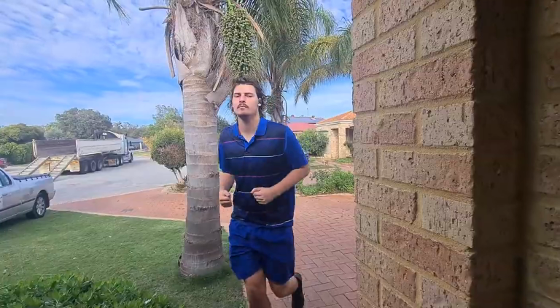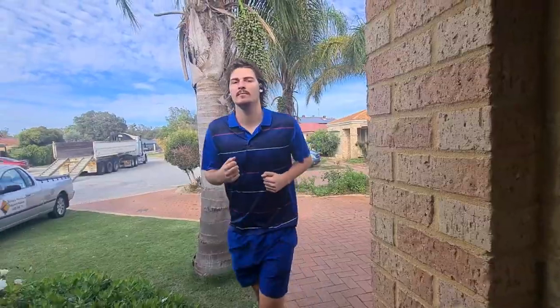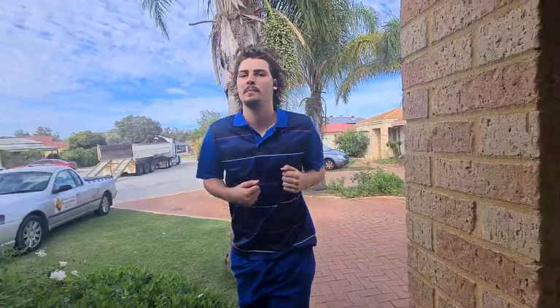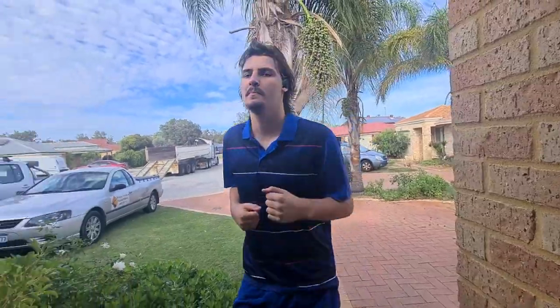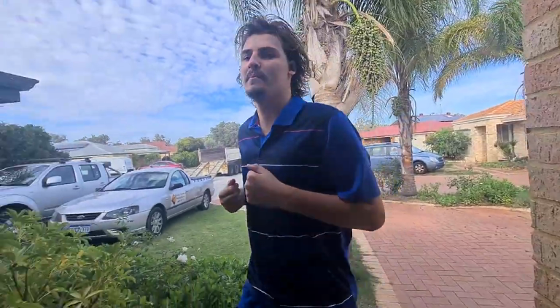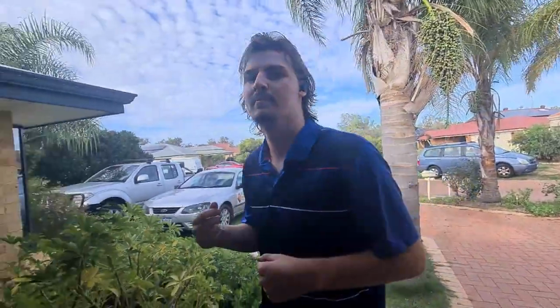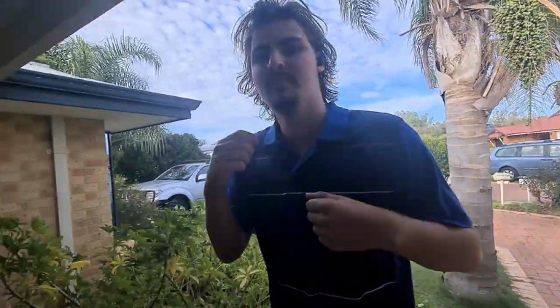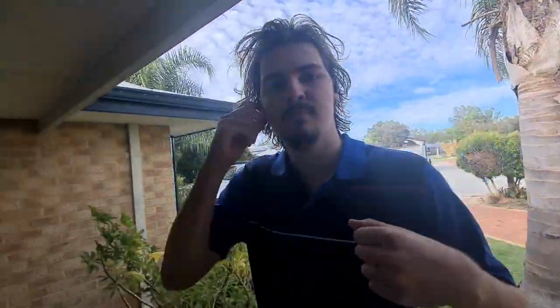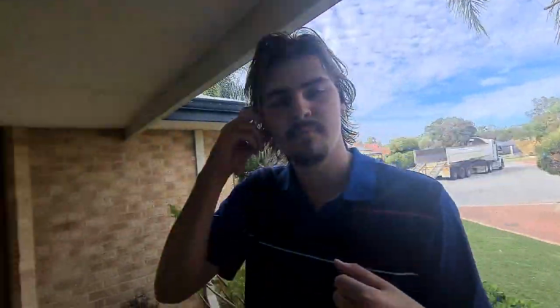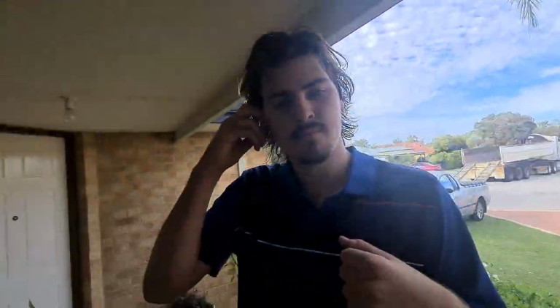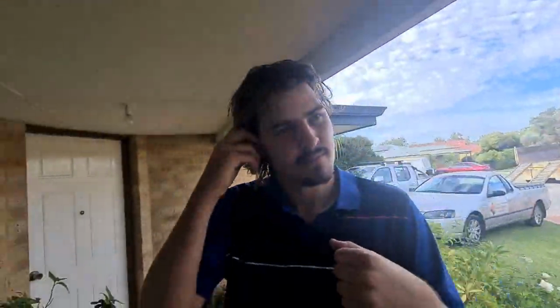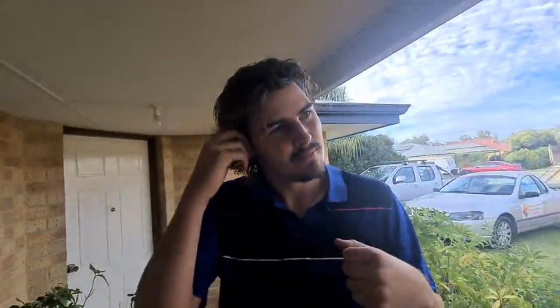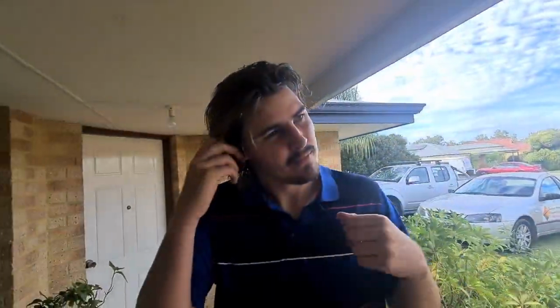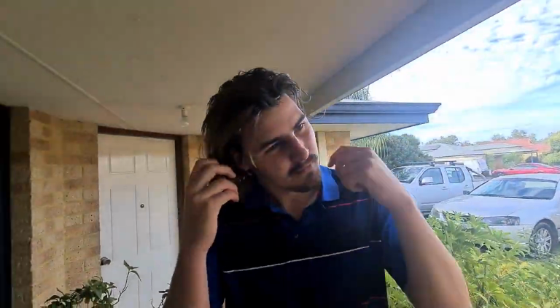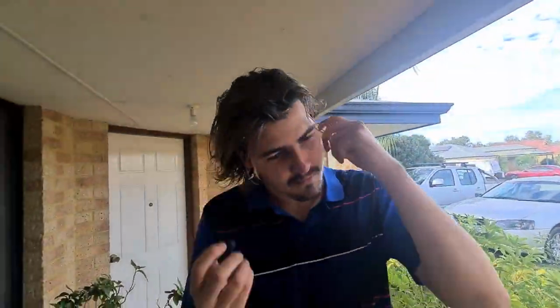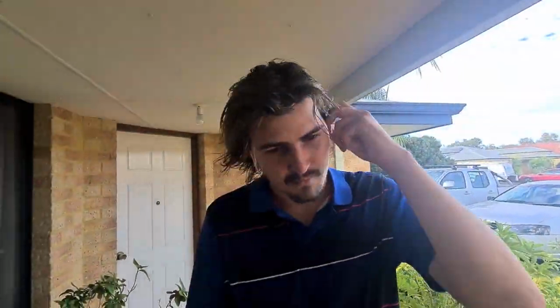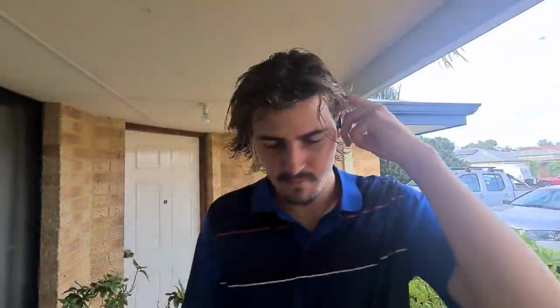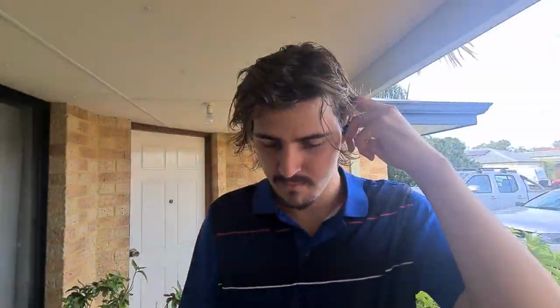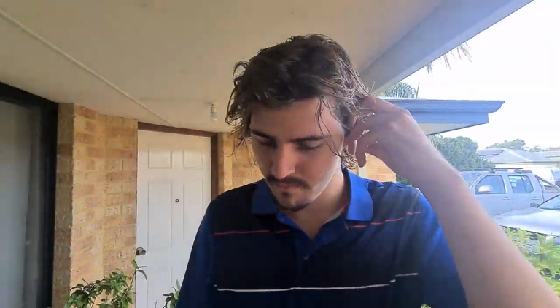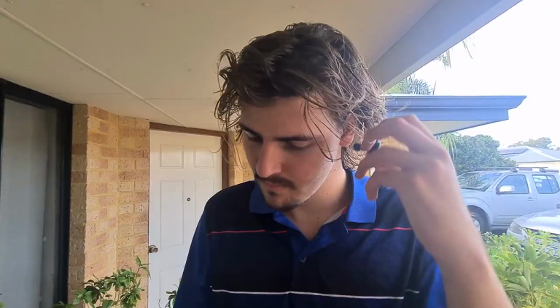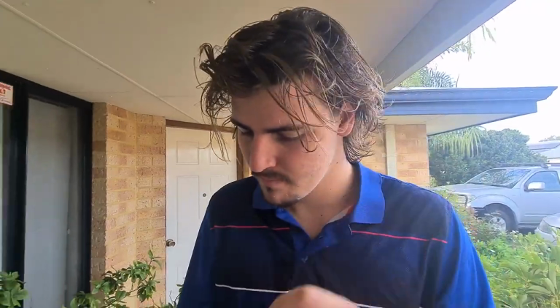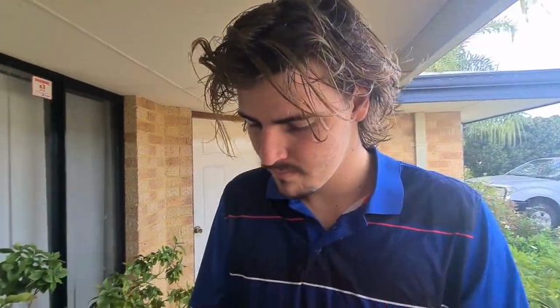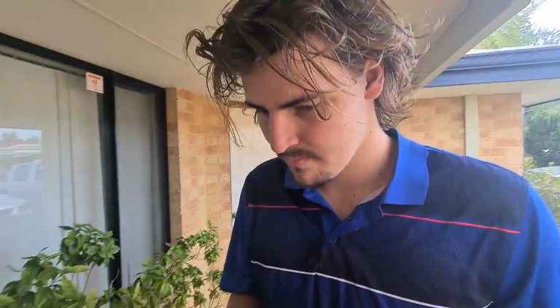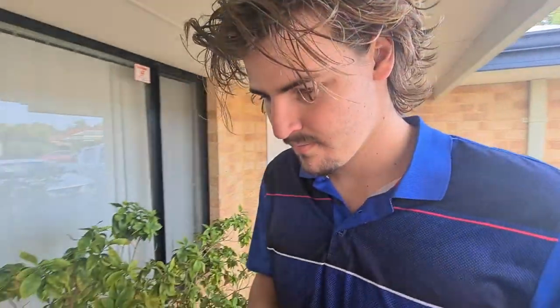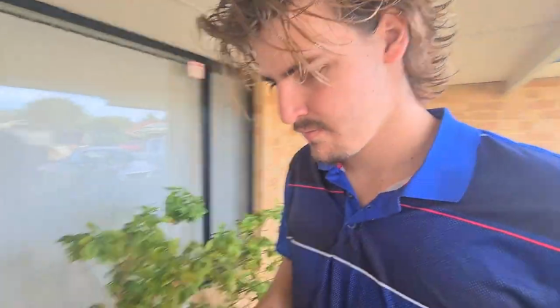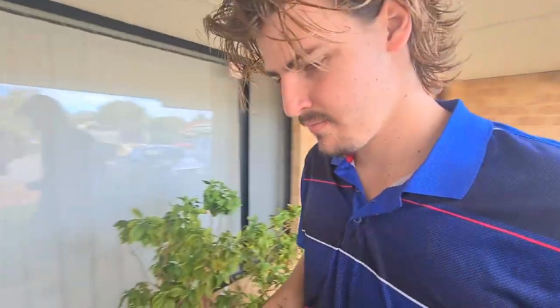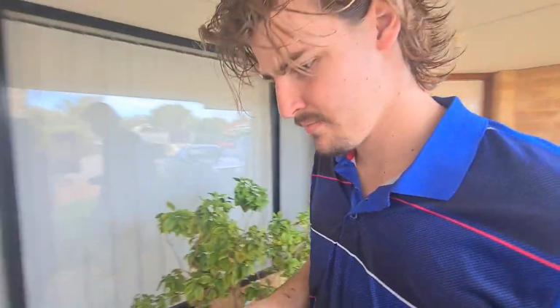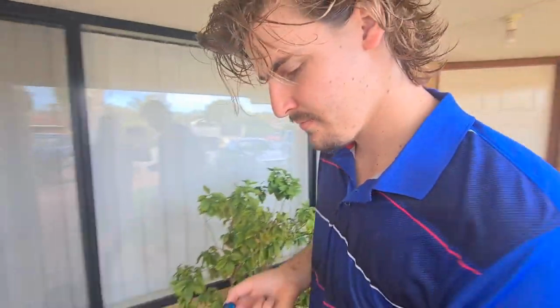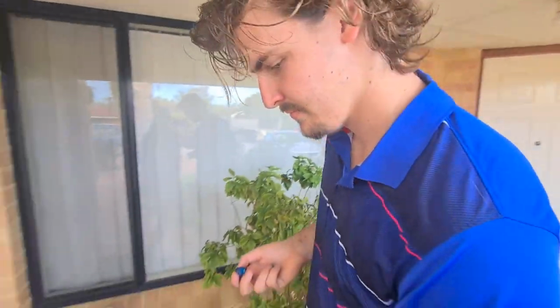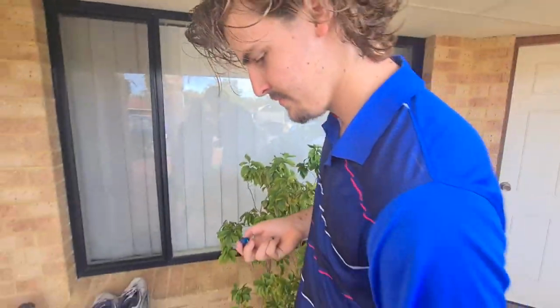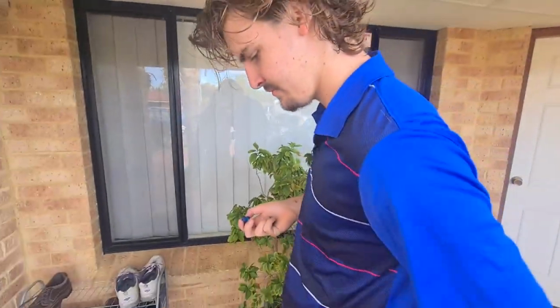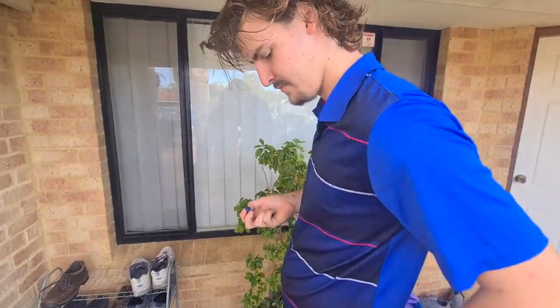You lost him. Come on home, Runner Five. We're one step closer to saving the world.